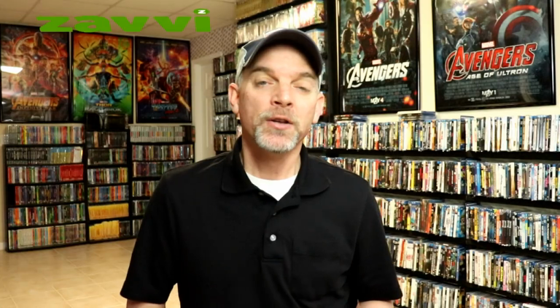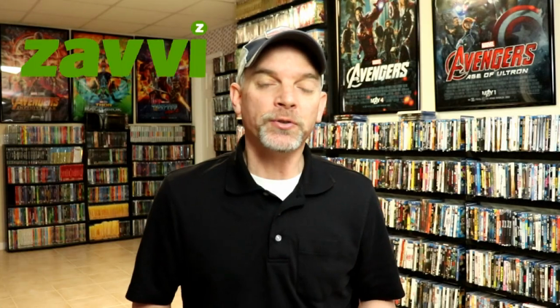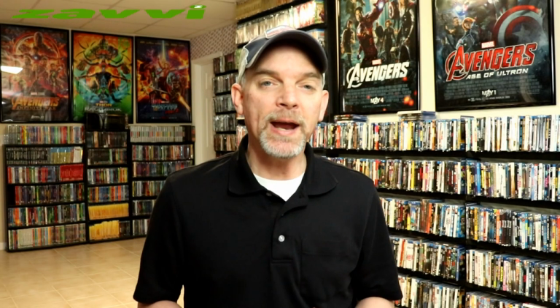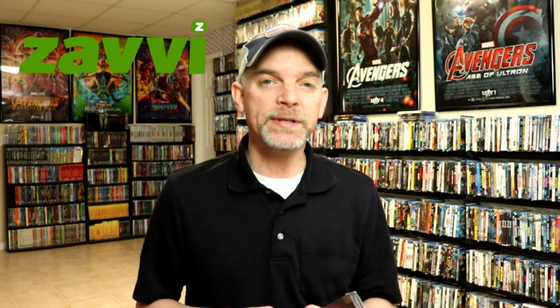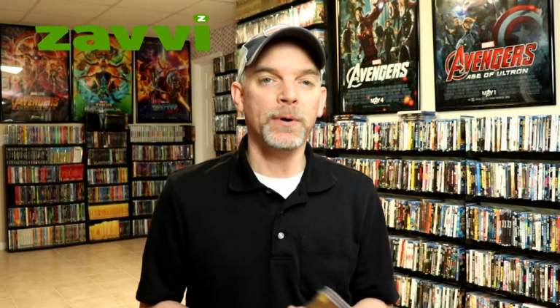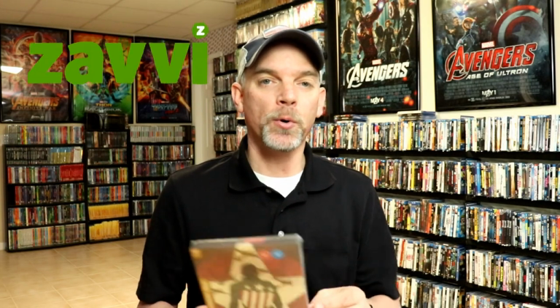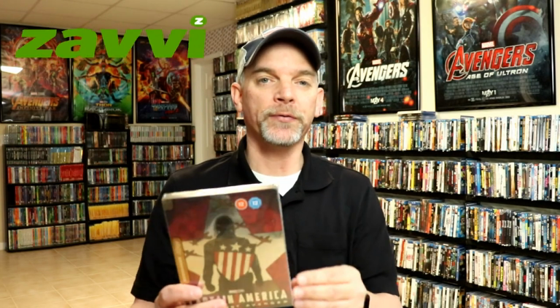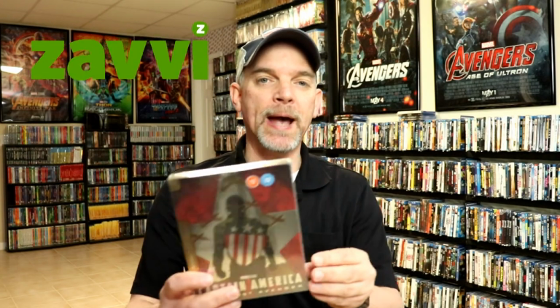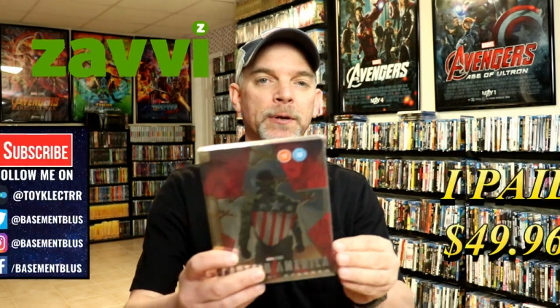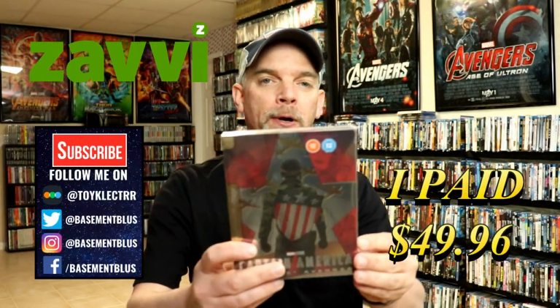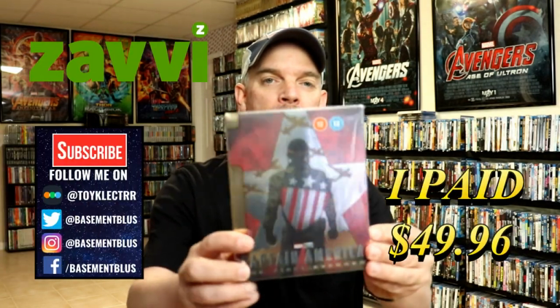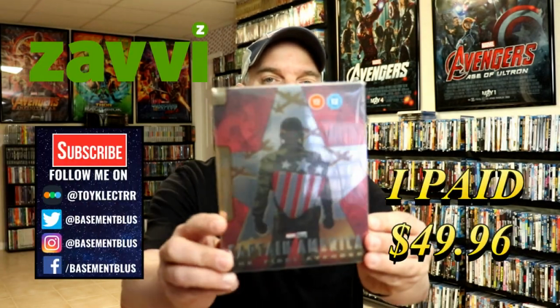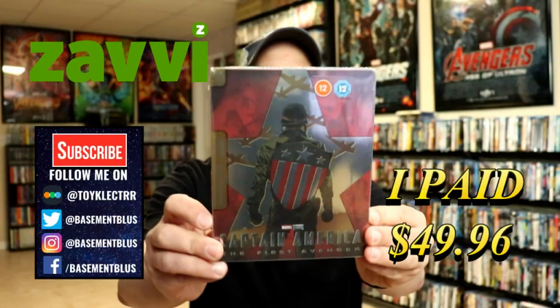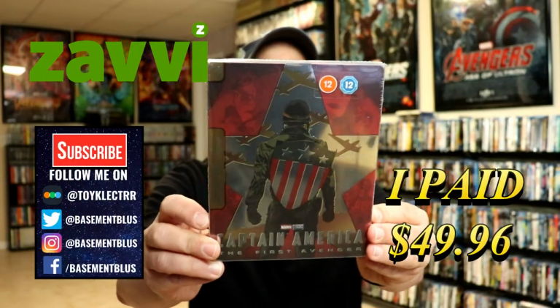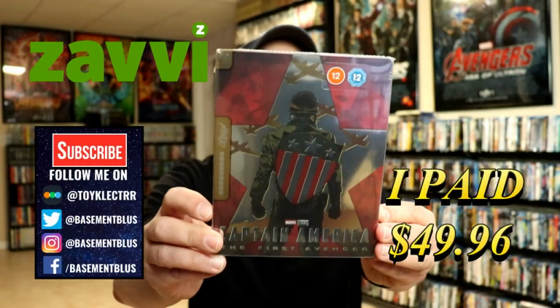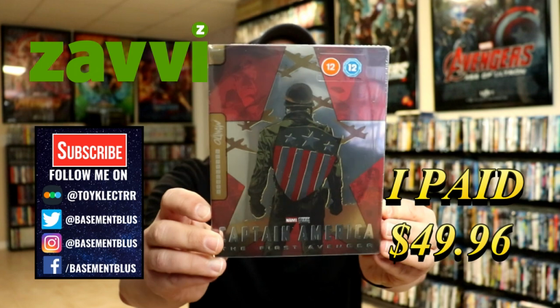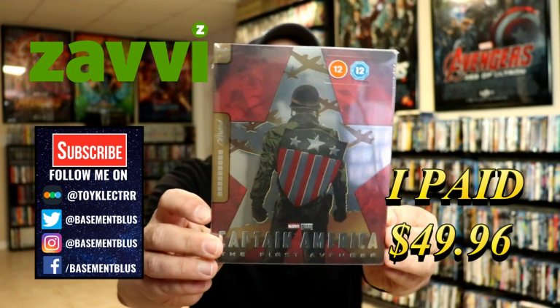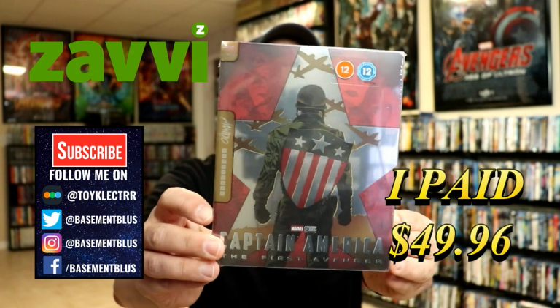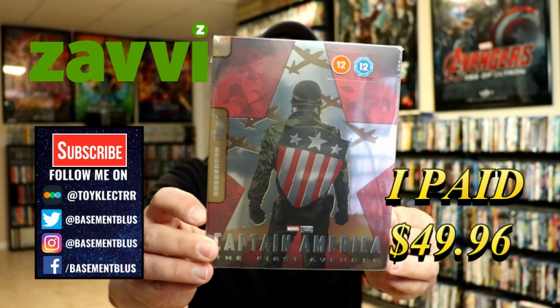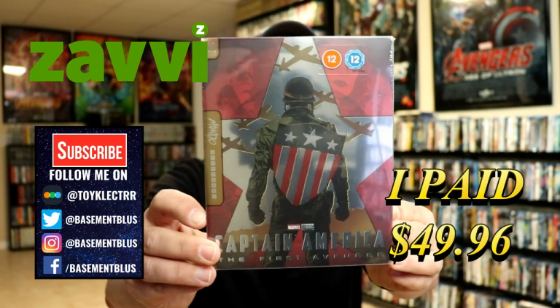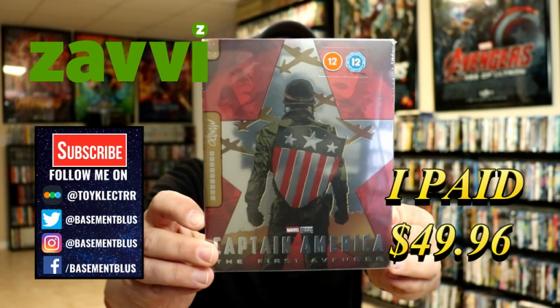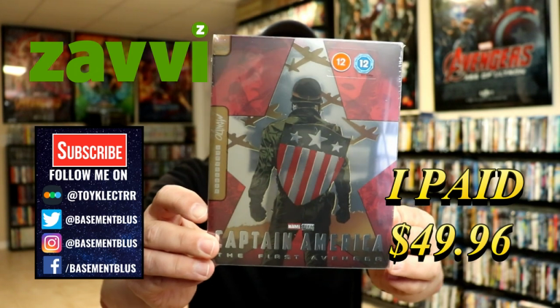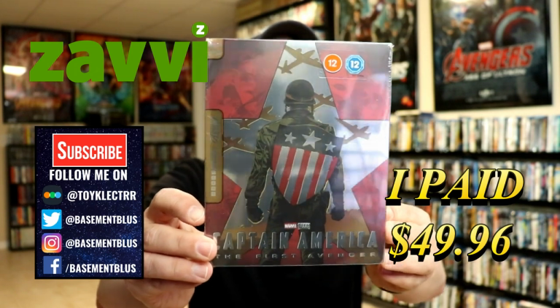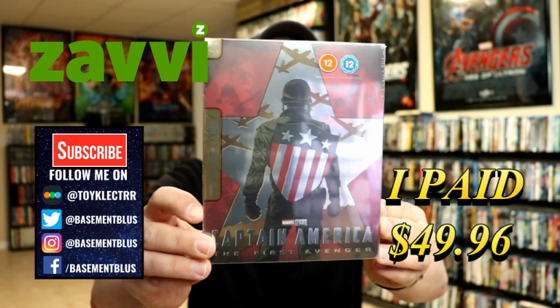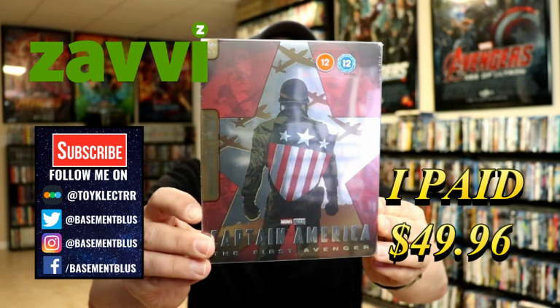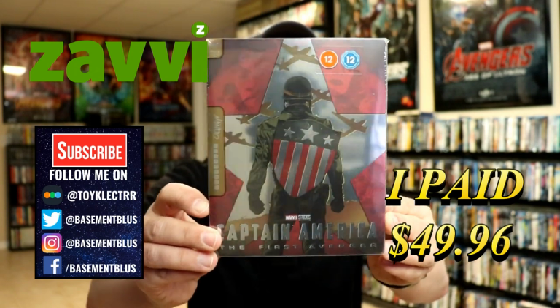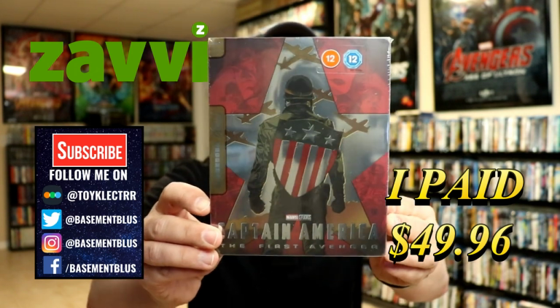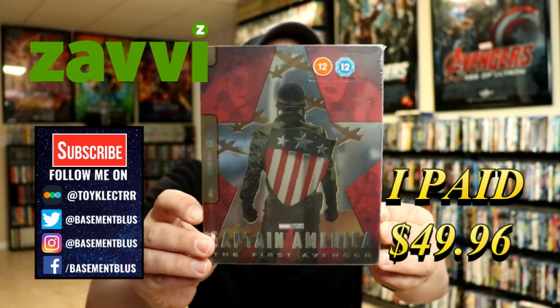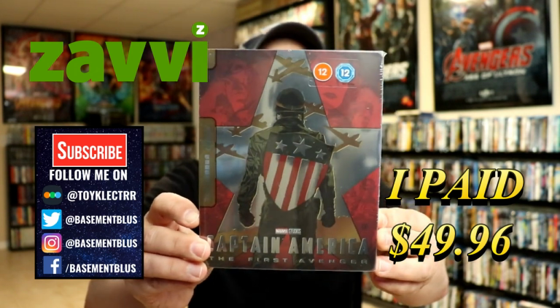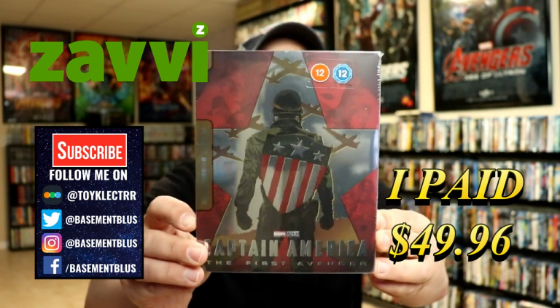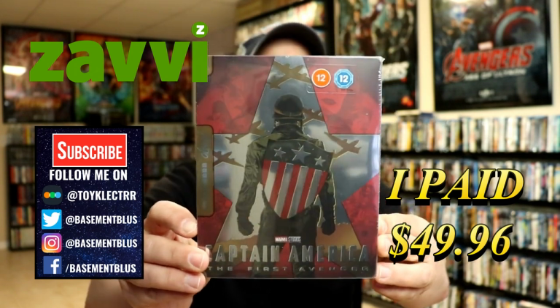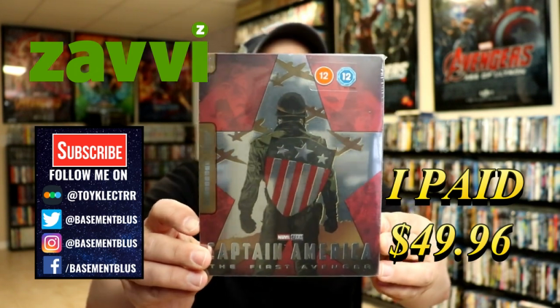So today I've received my order for Captain America the First Avenger. This is a Mondo Steelbook which is a Xavi exclusive.